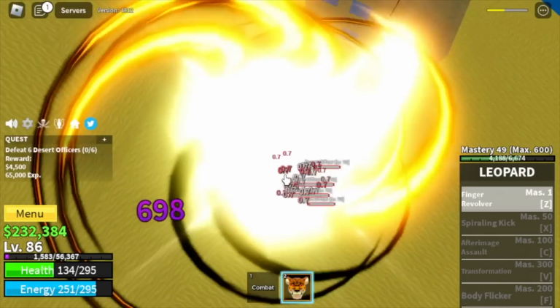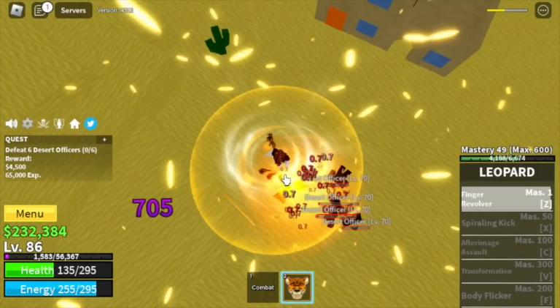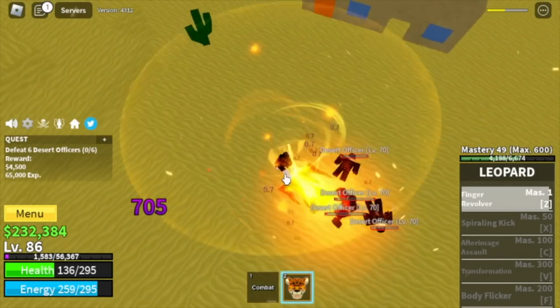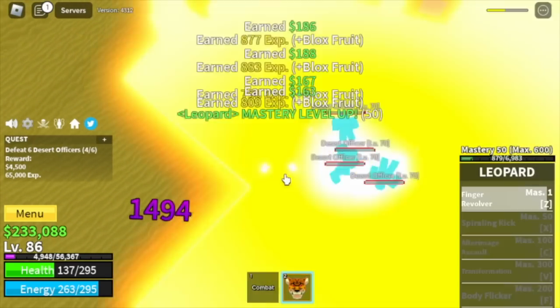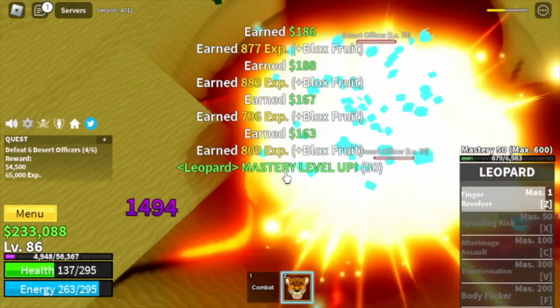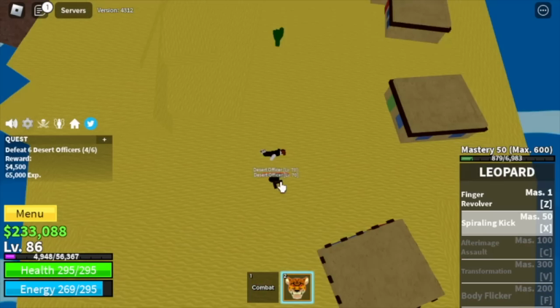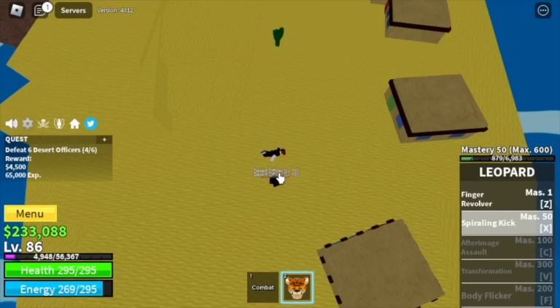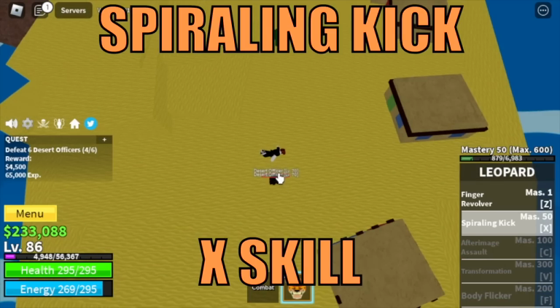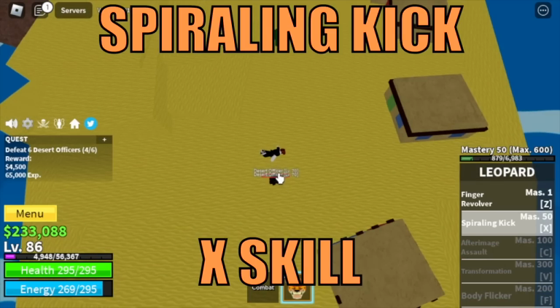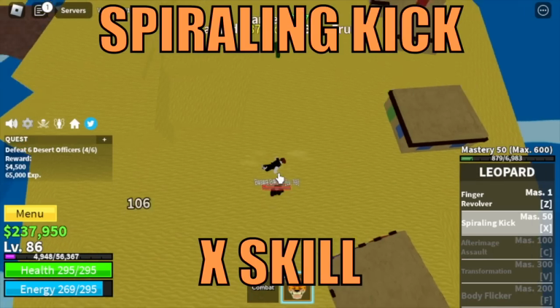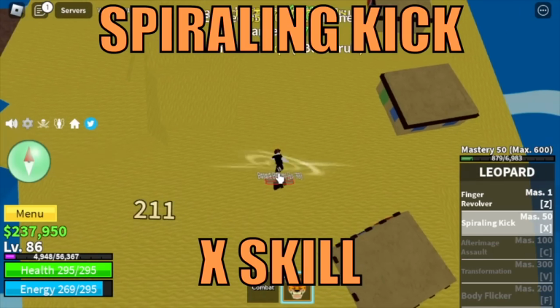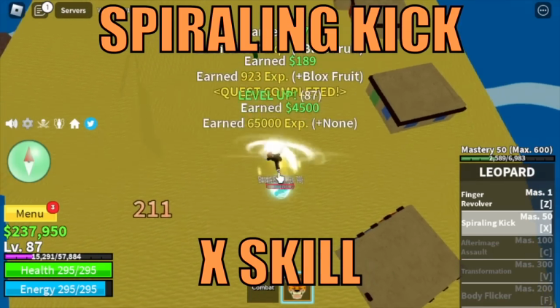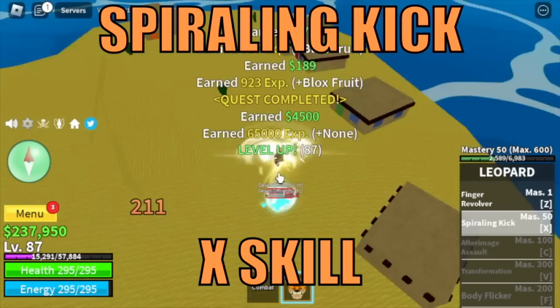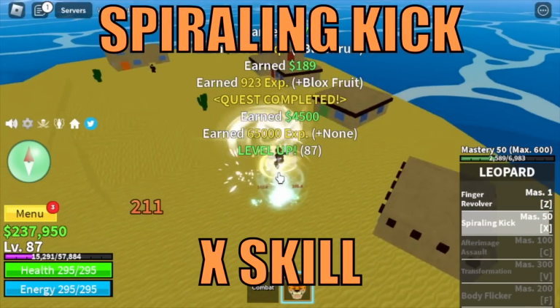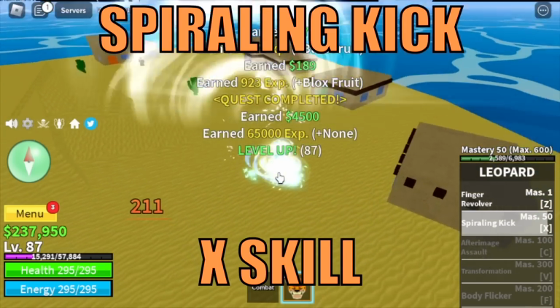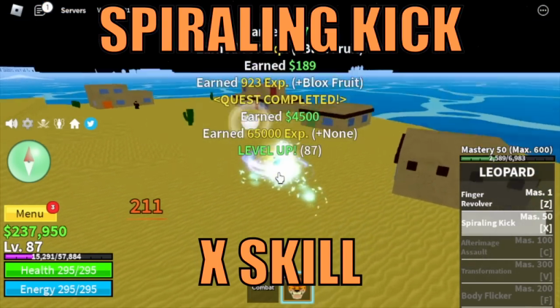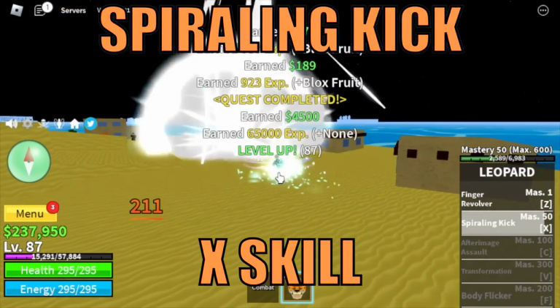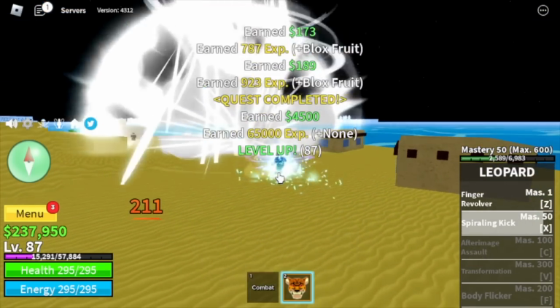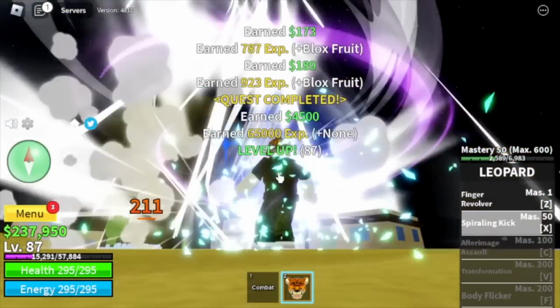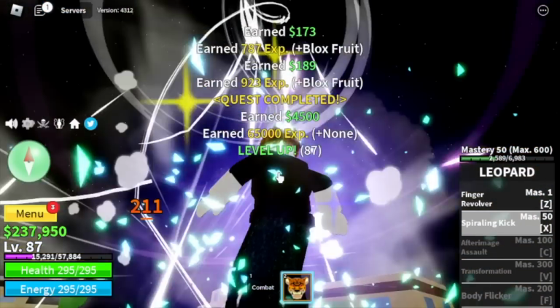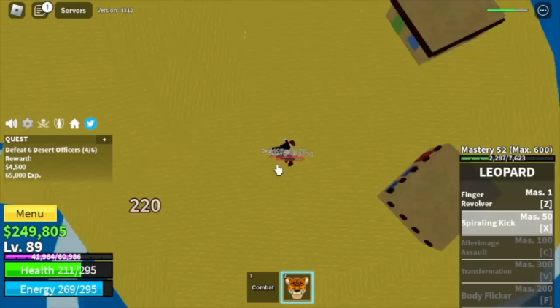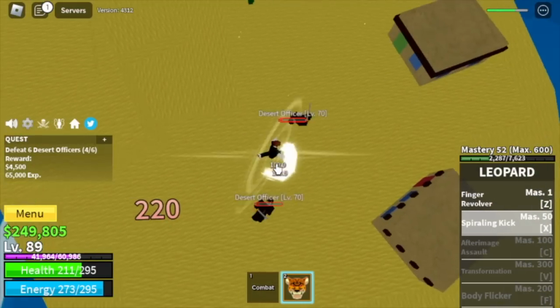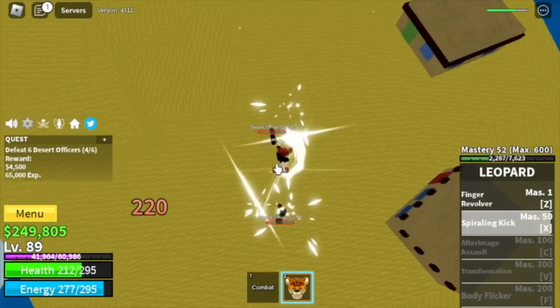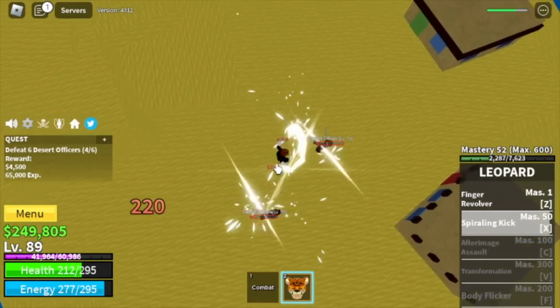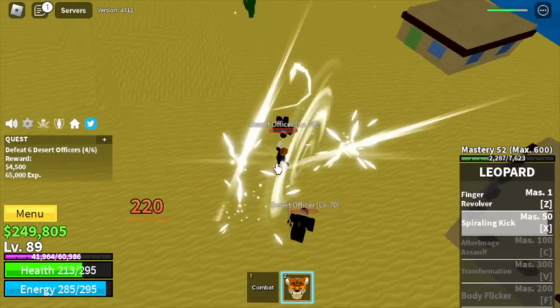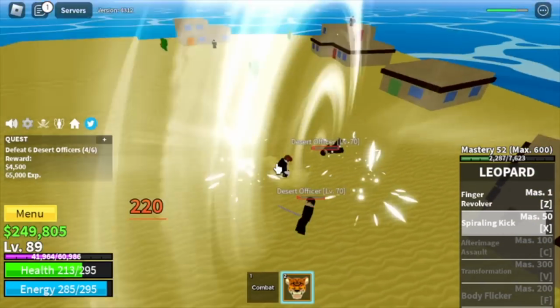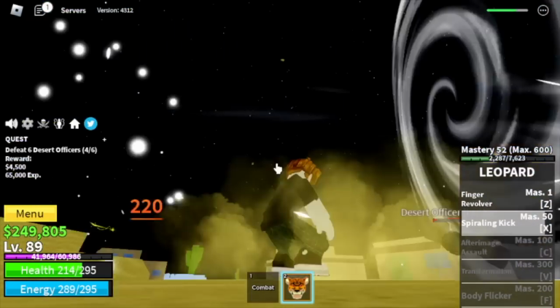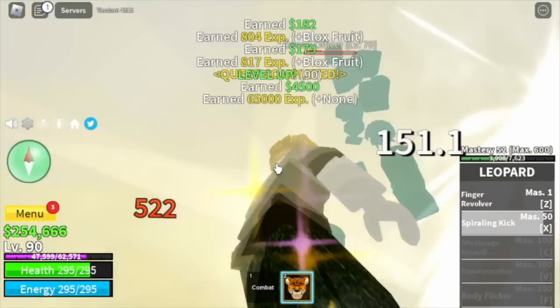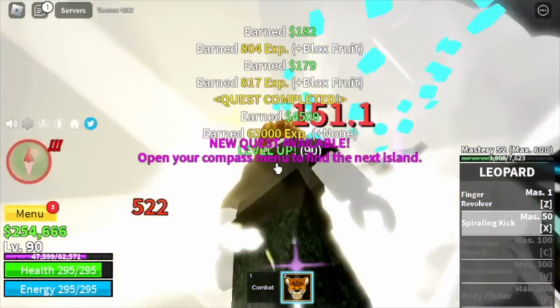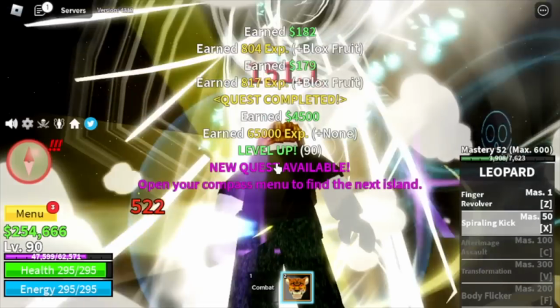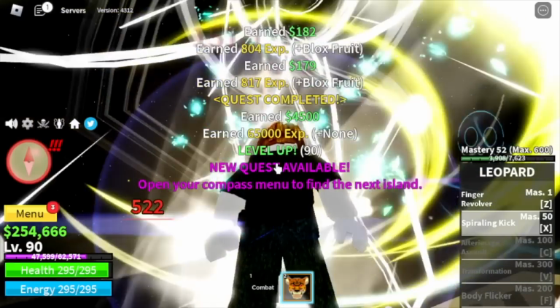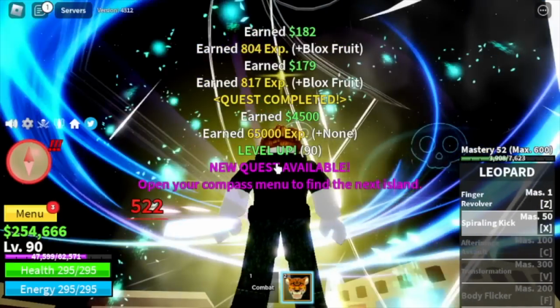At level 90 we are going to unlock our X skill, the Spiraling Kick. Here is the Spiraling Kick — there you go.